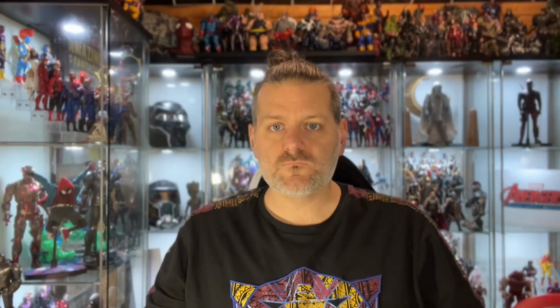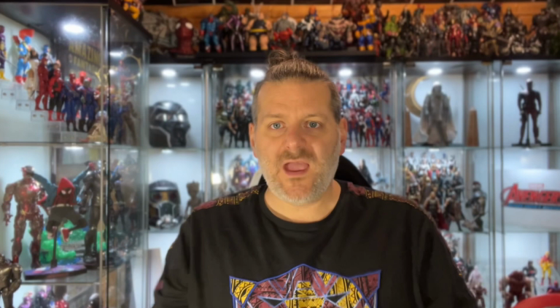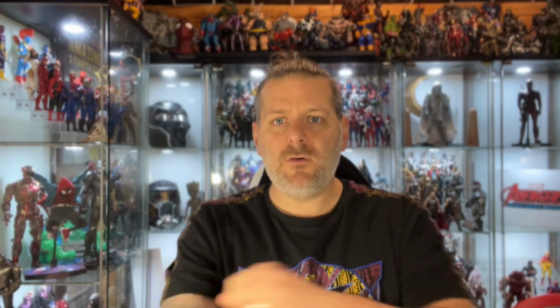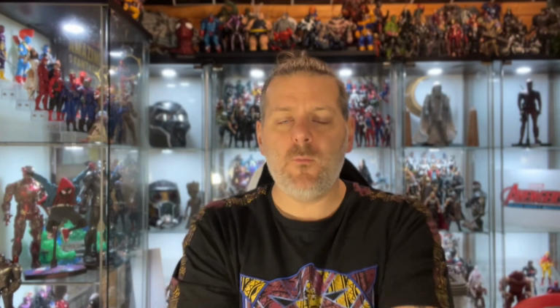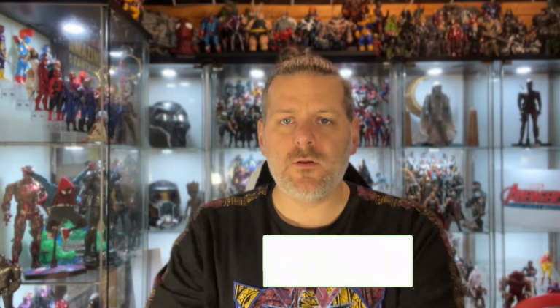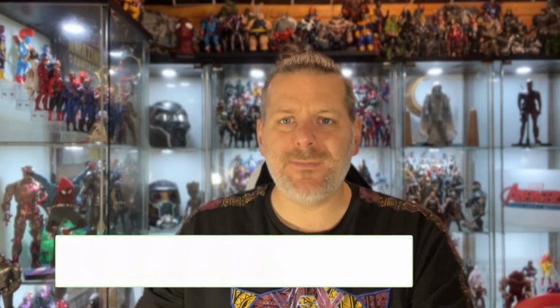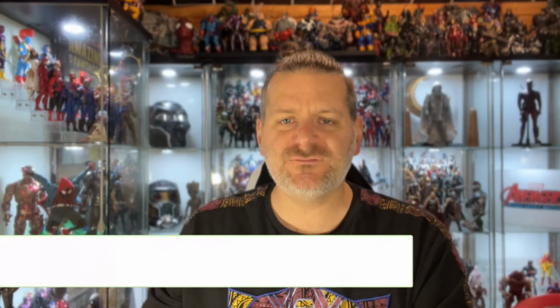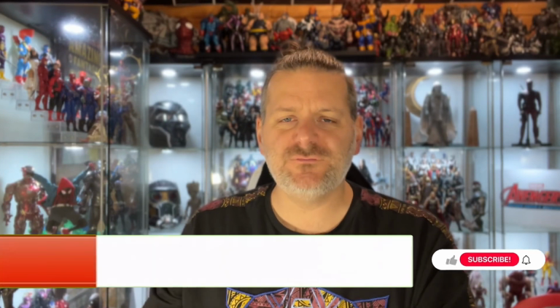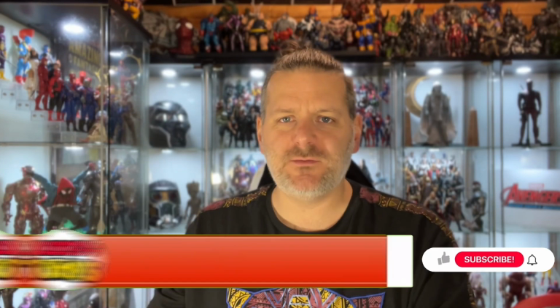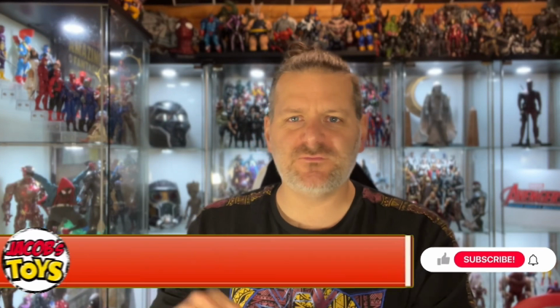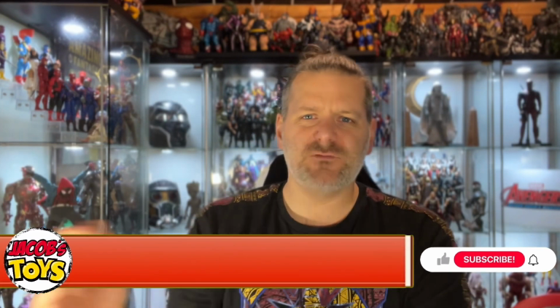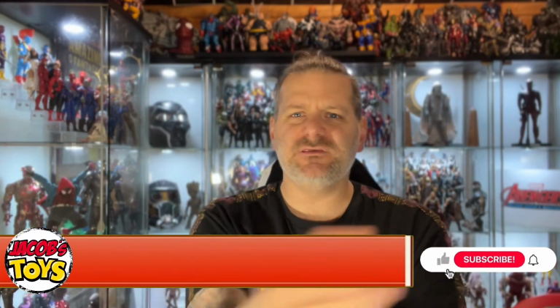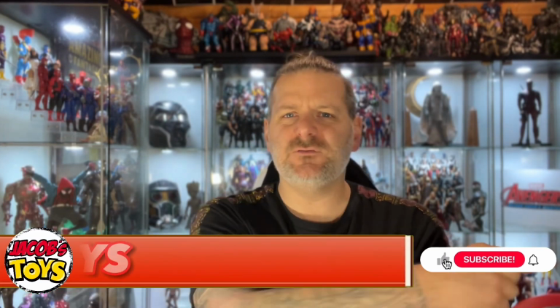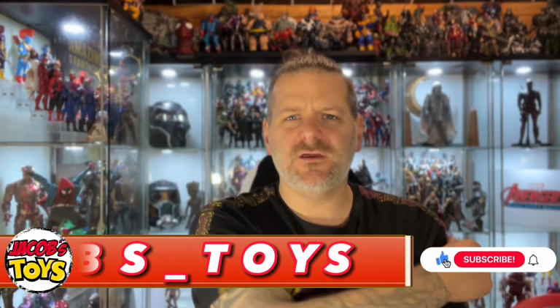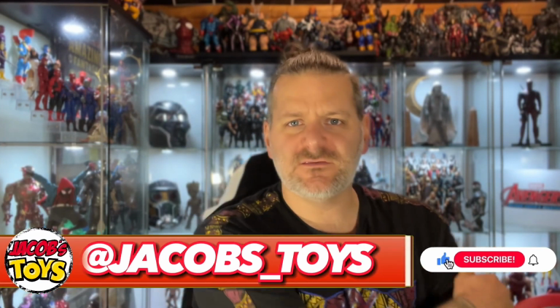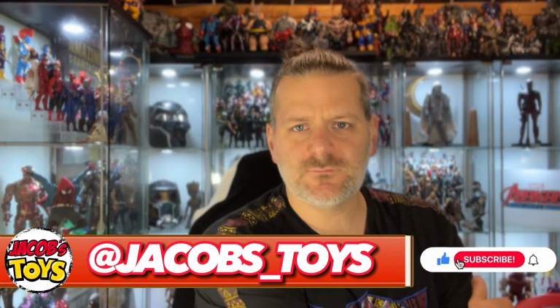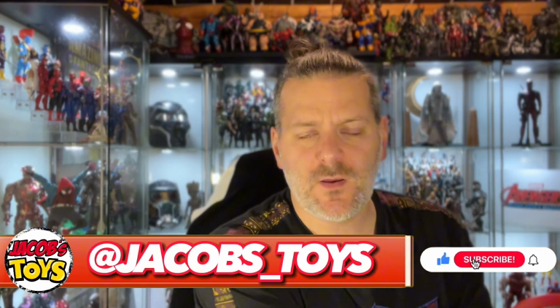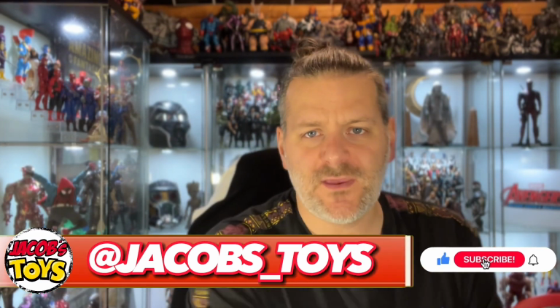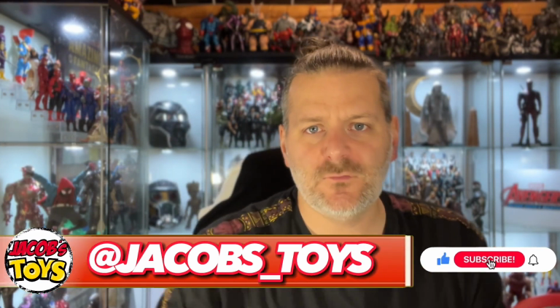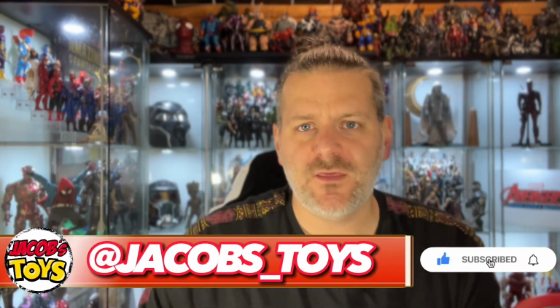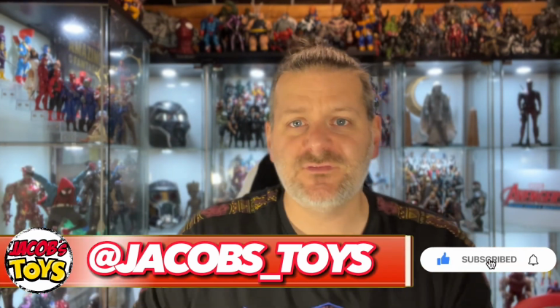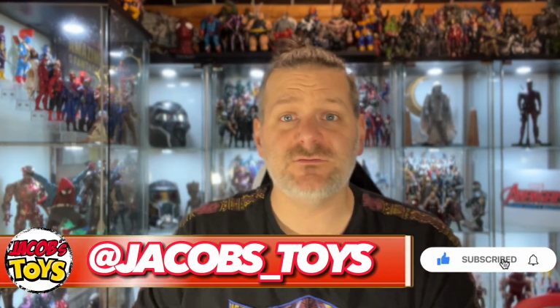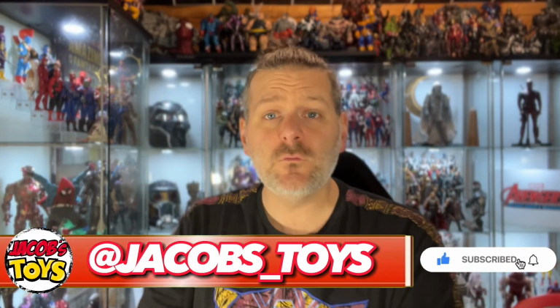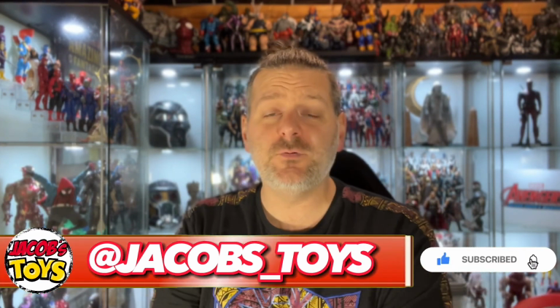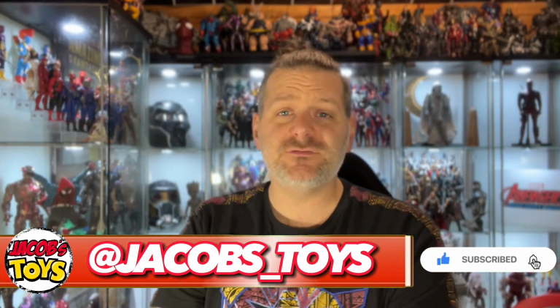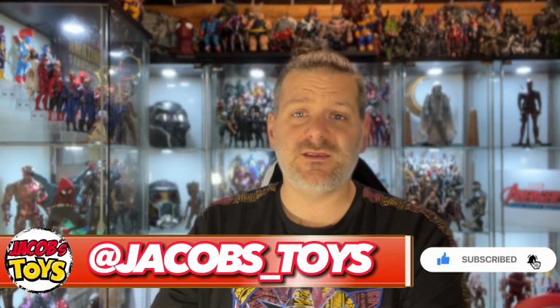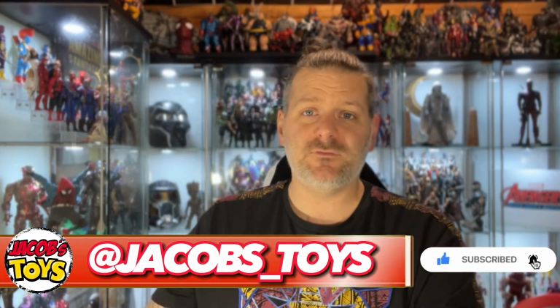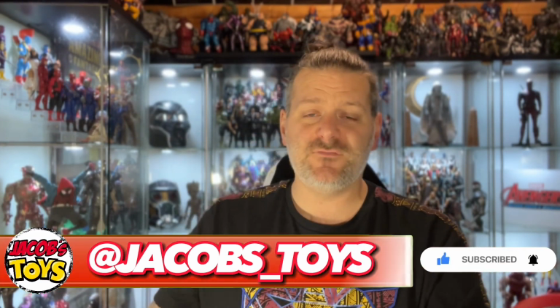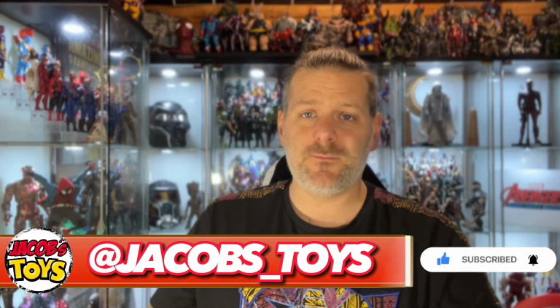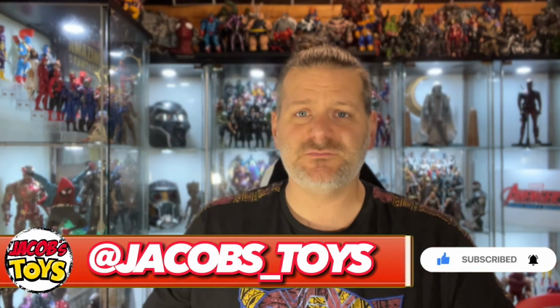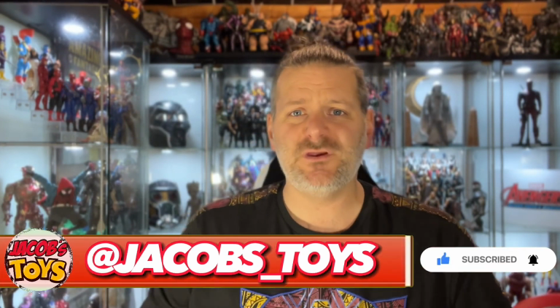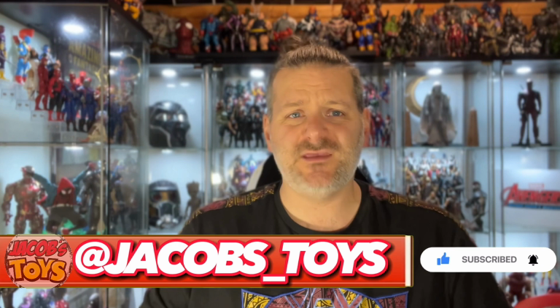Hello and welcome back to Jacob's Toys. Please do like, share, subscribe and all of those things. All support to the channel is very much appreciated.